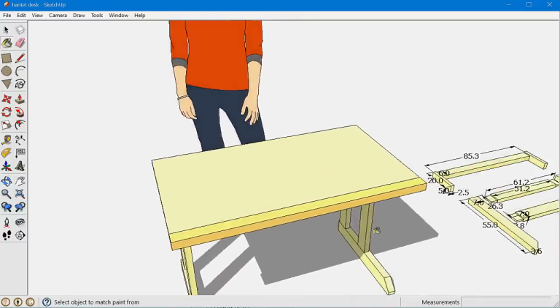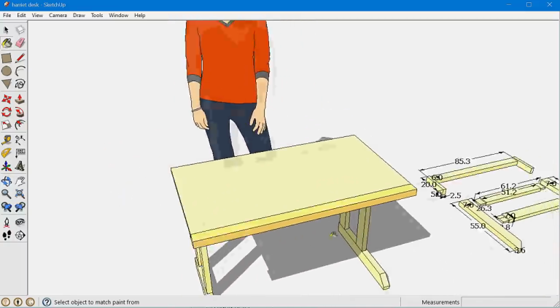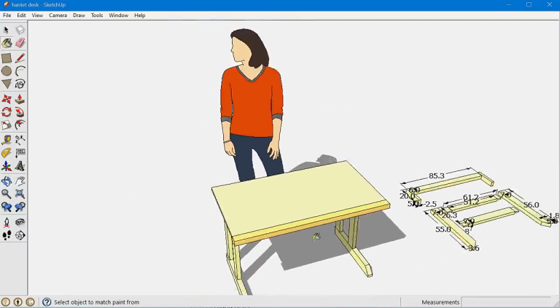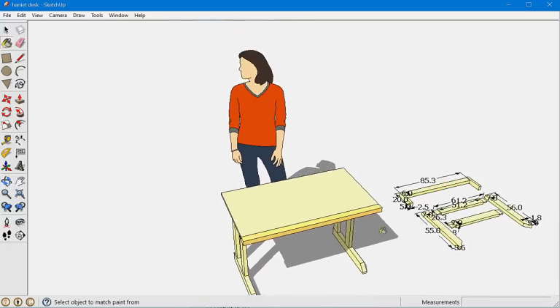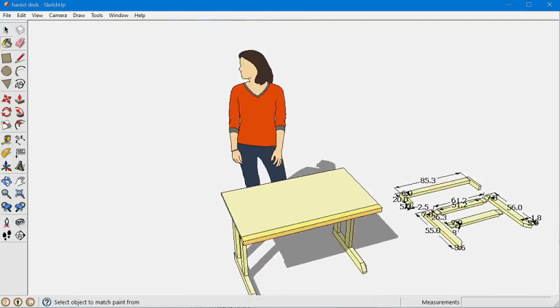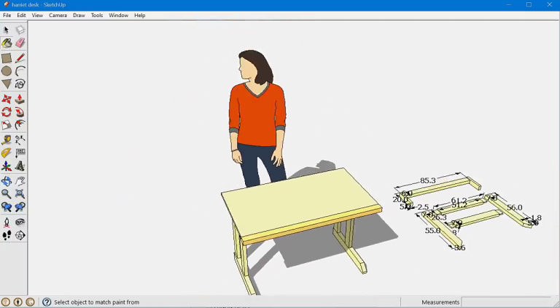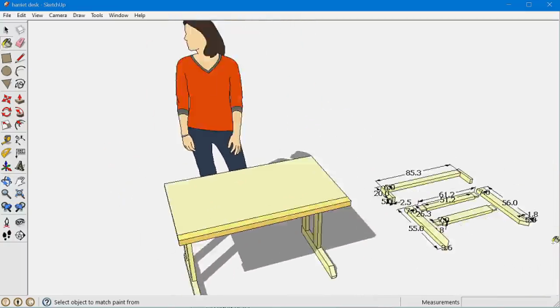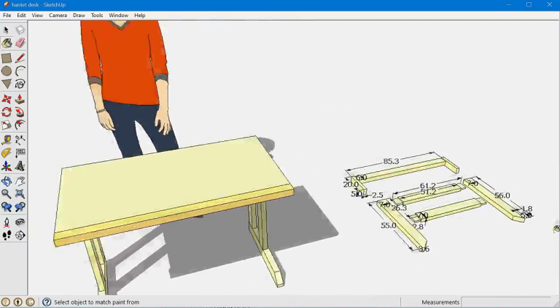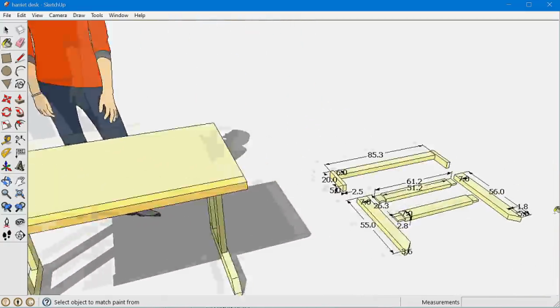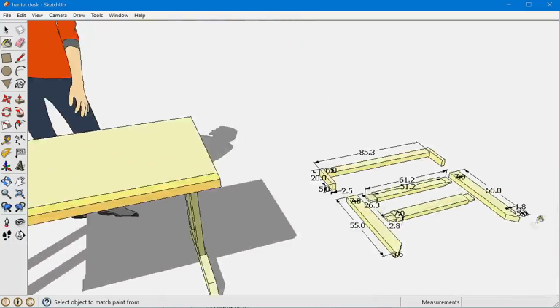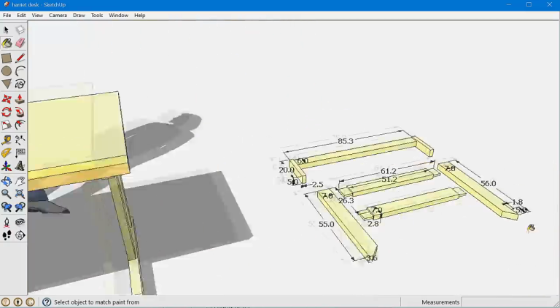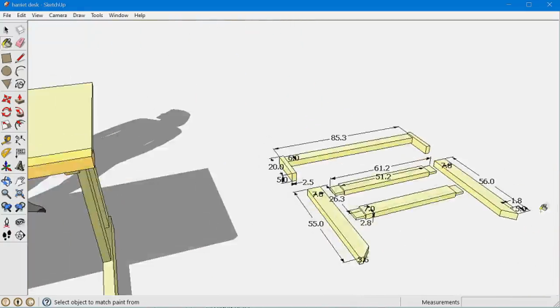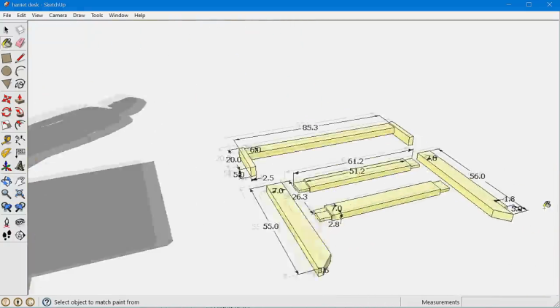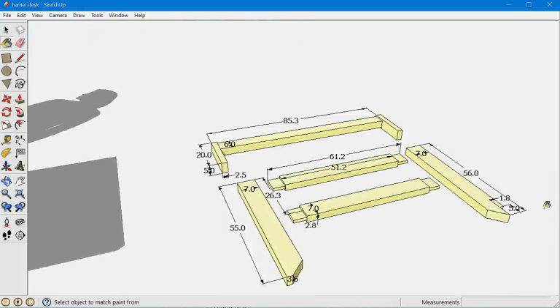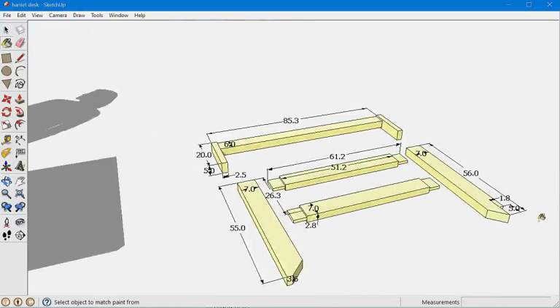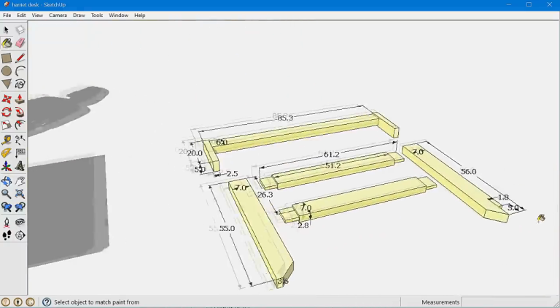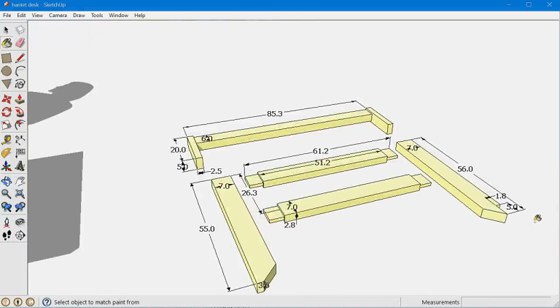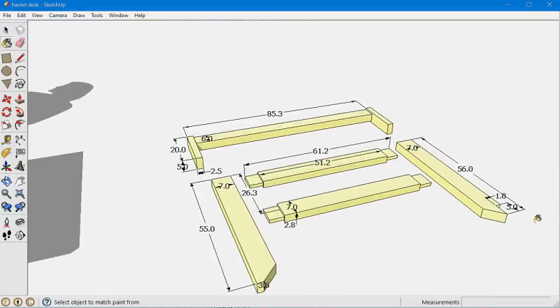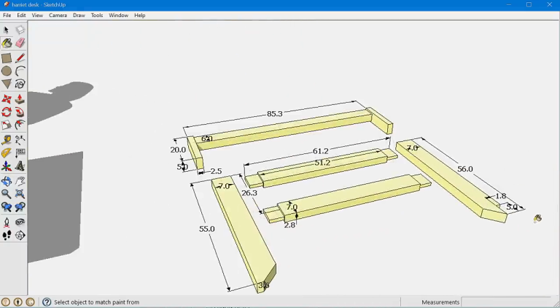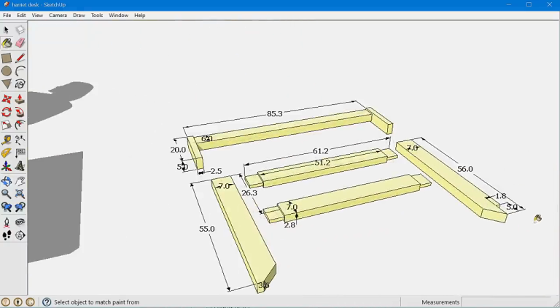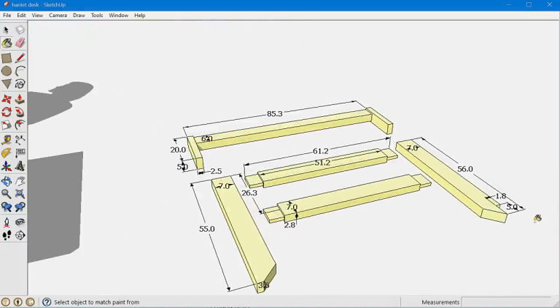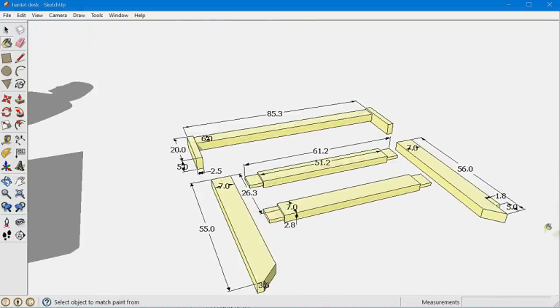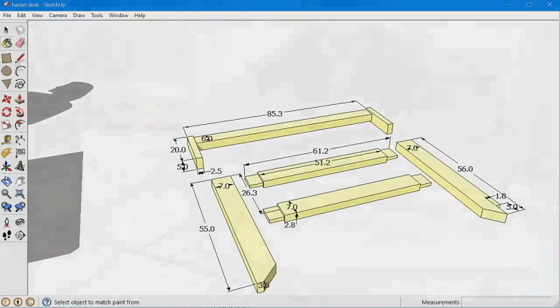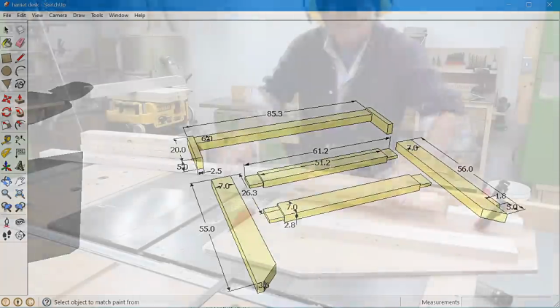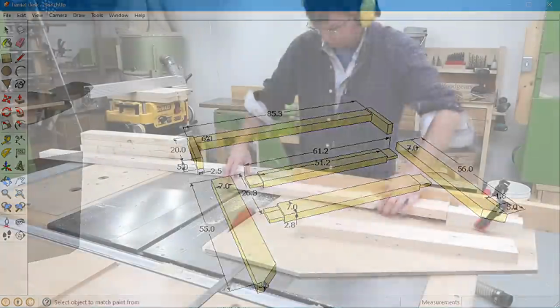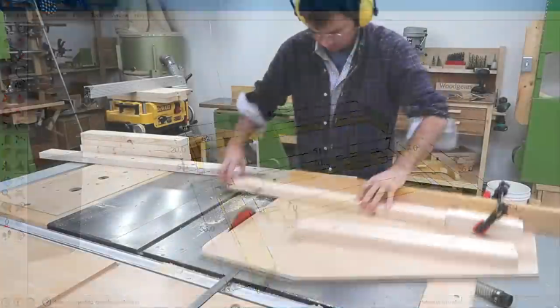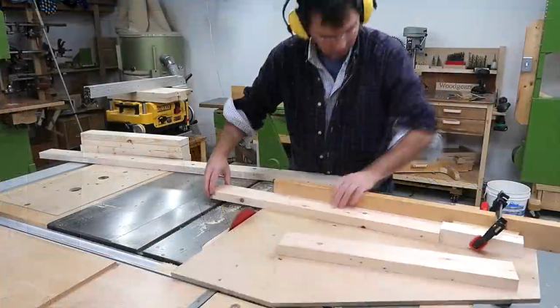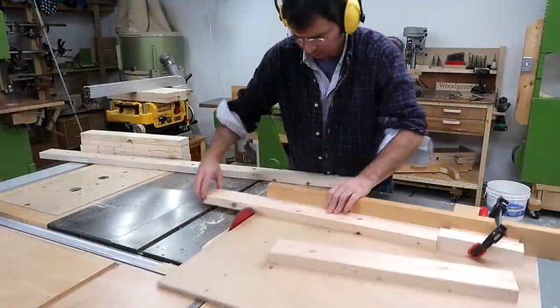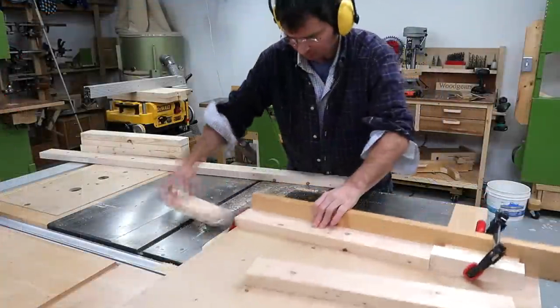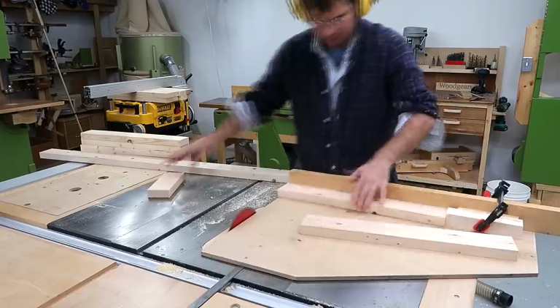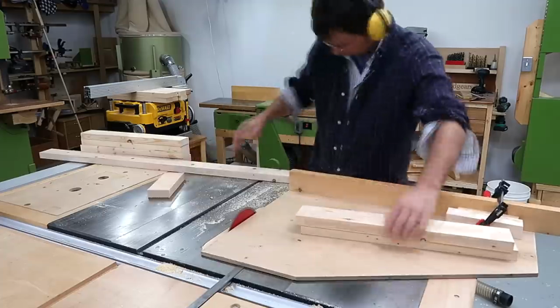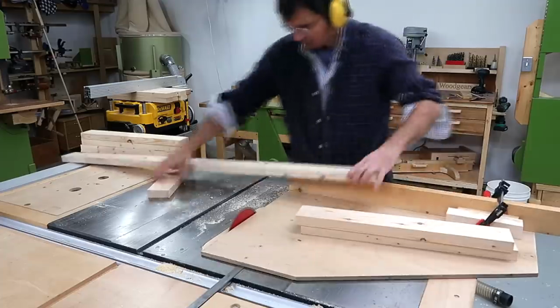So I drew this one up in CAD just to speed up the work in the workshop, because that way I don't have to think about how long all the pieces are going to be.